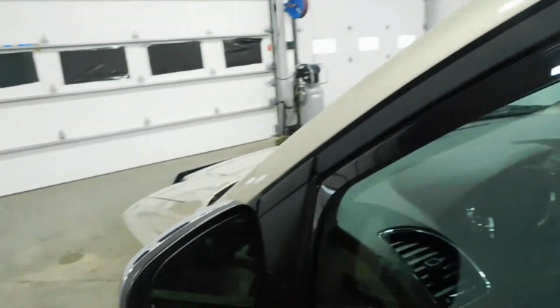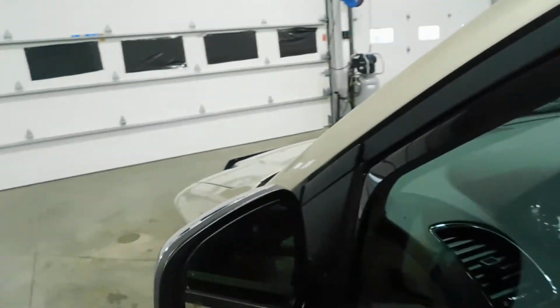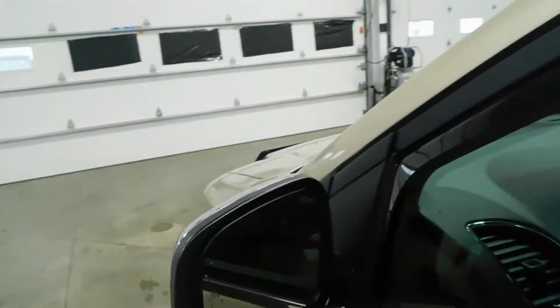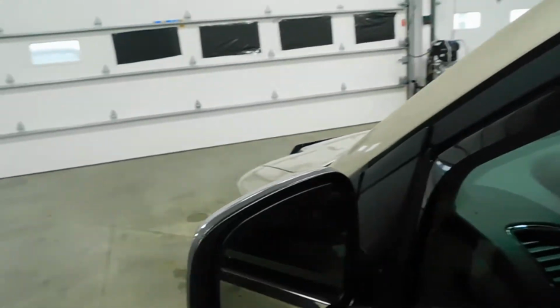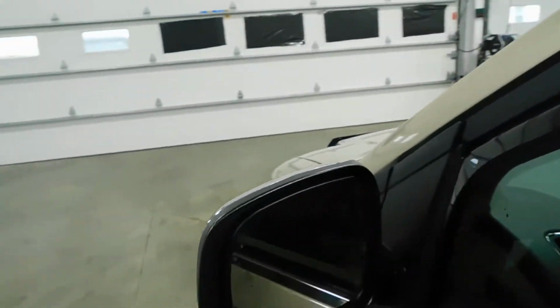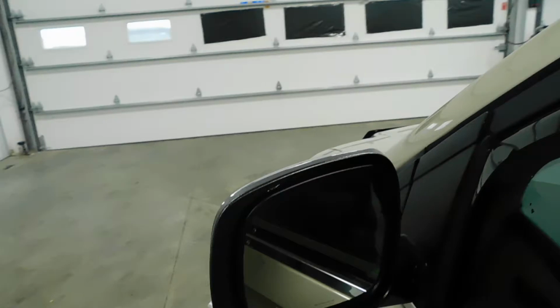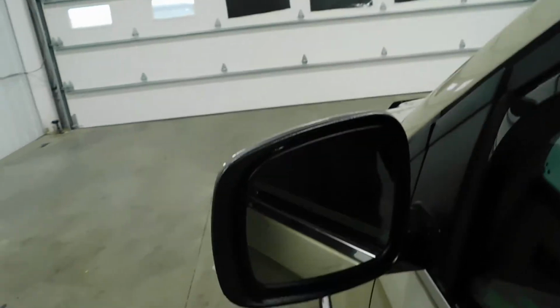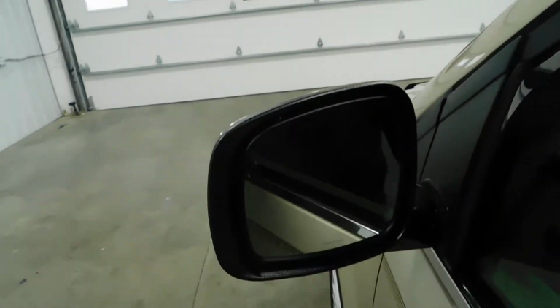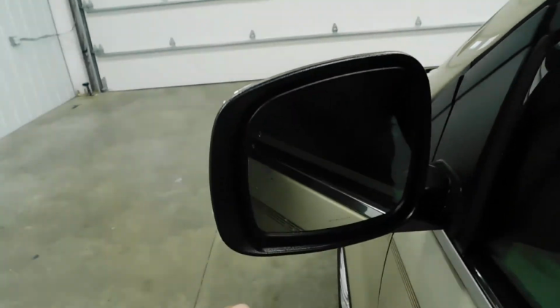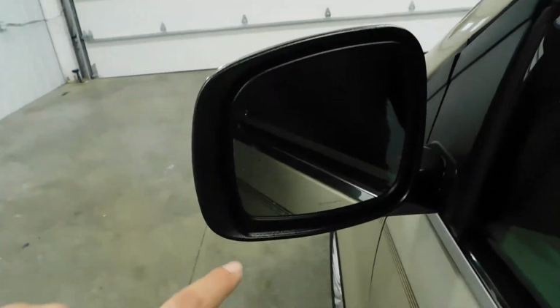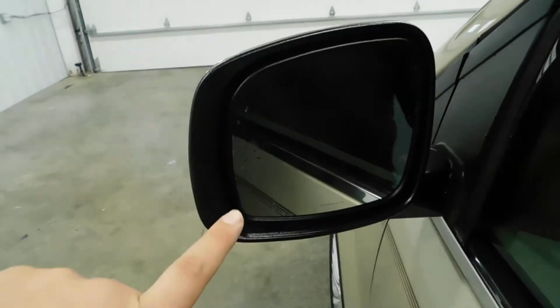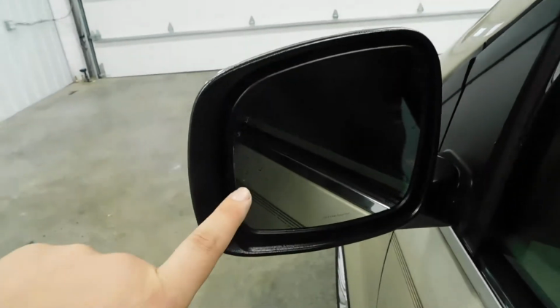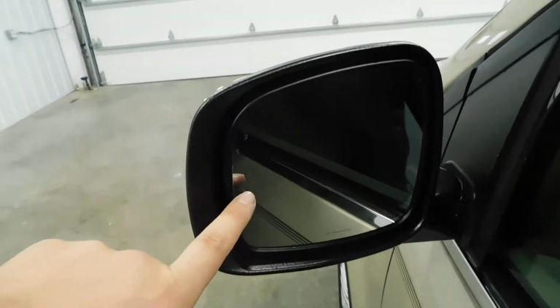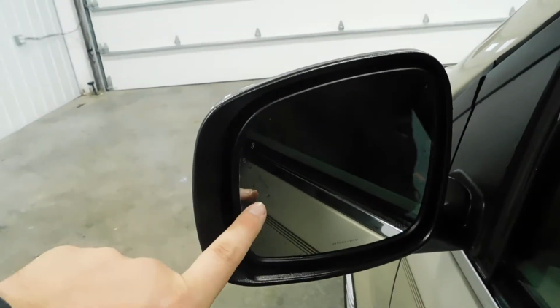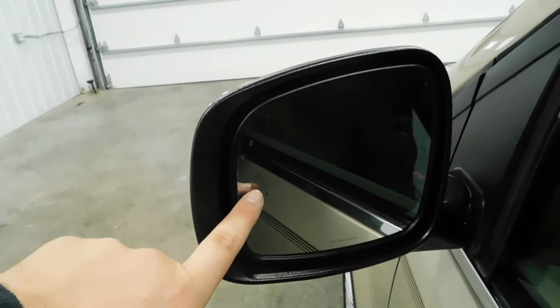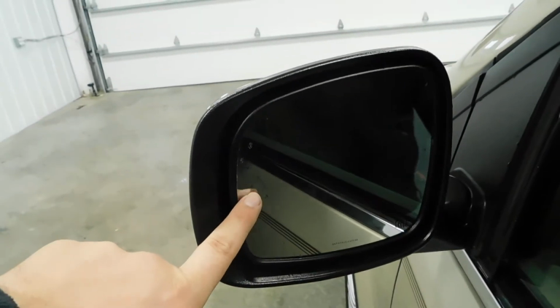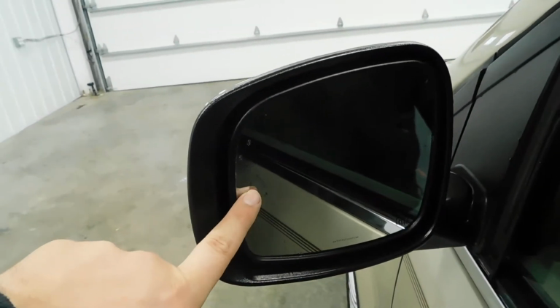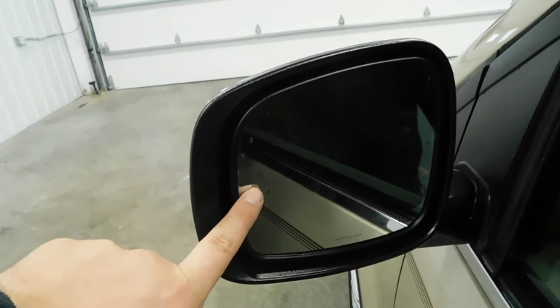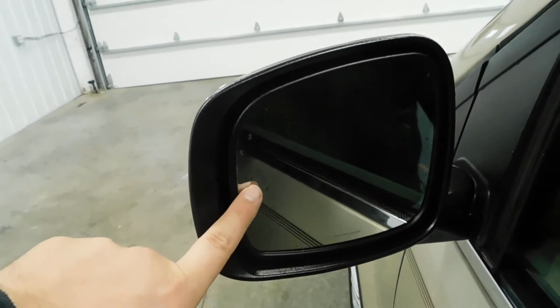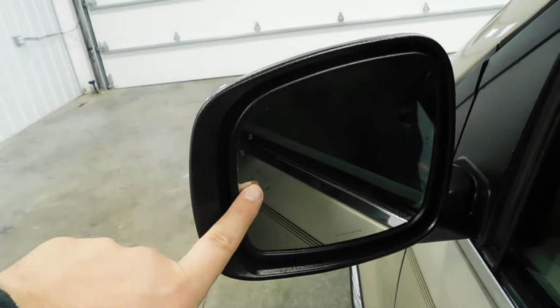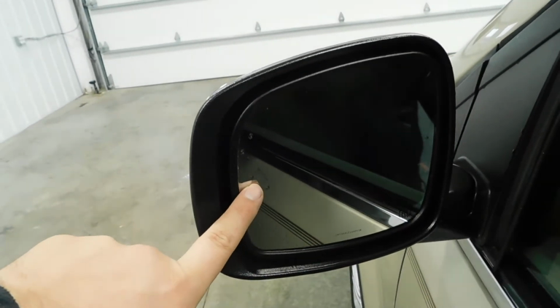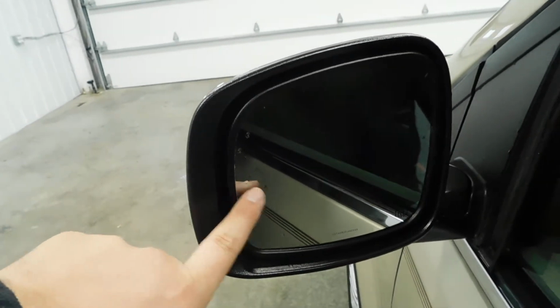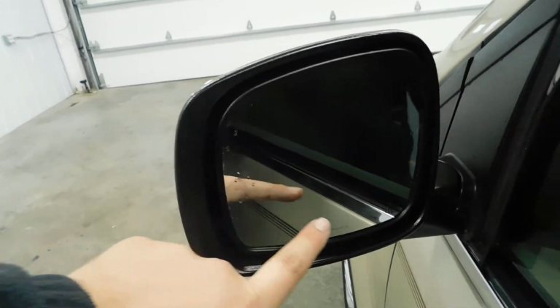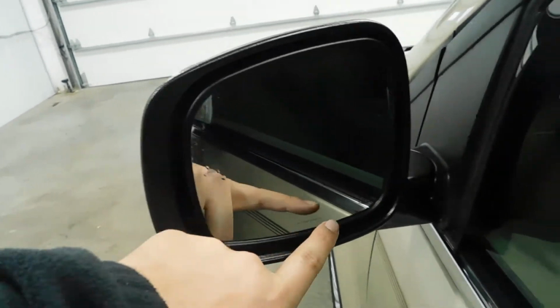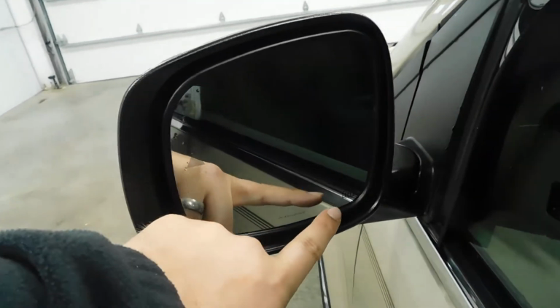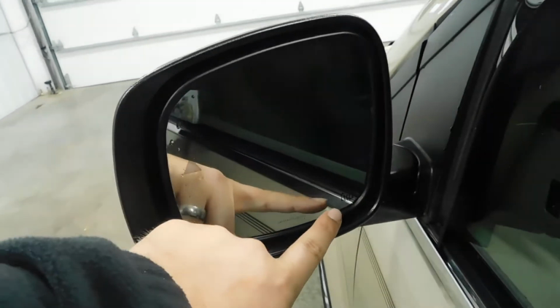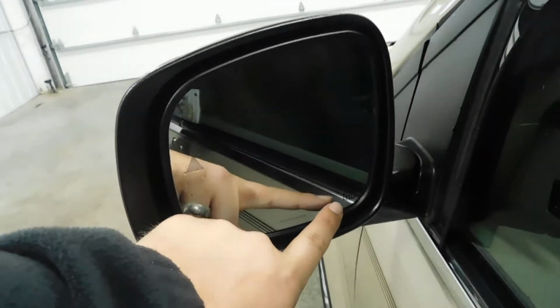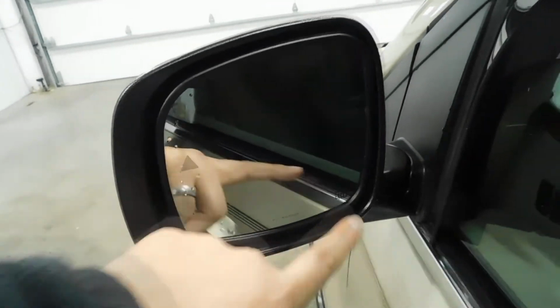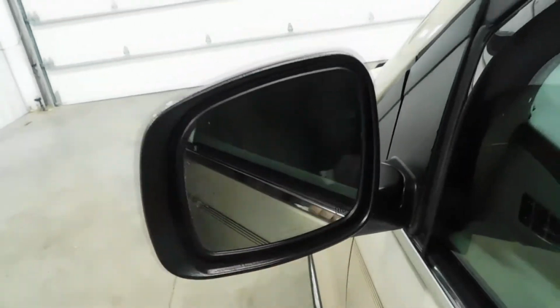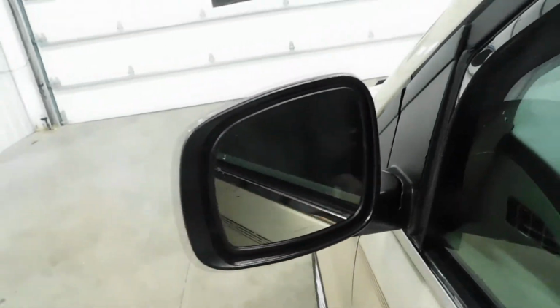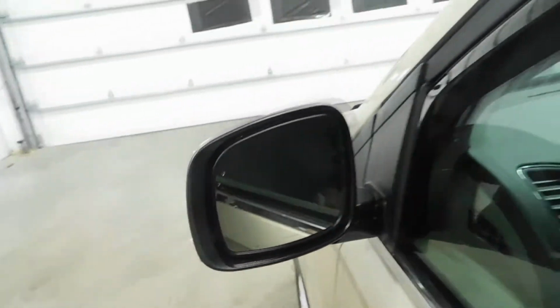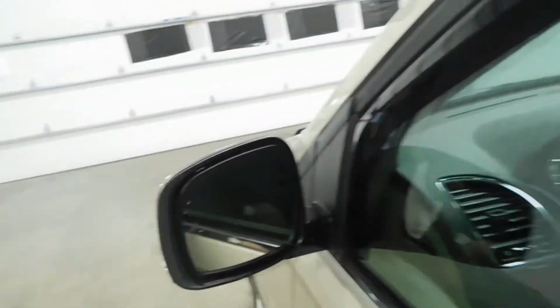Right here in the mirror, you'll notice it has the blind spot monitor and heated mirrors.